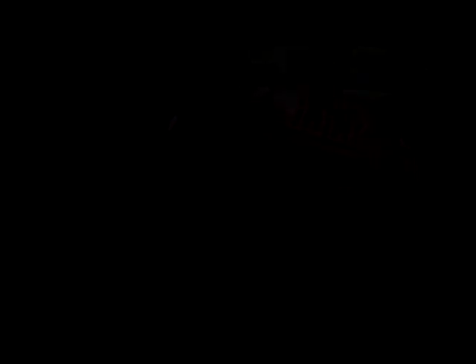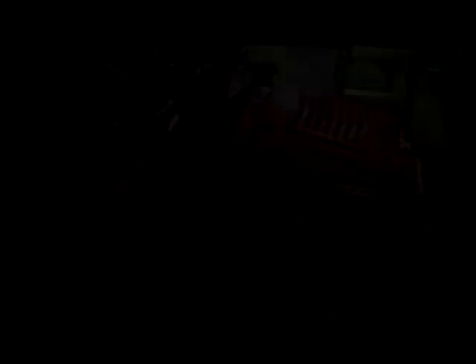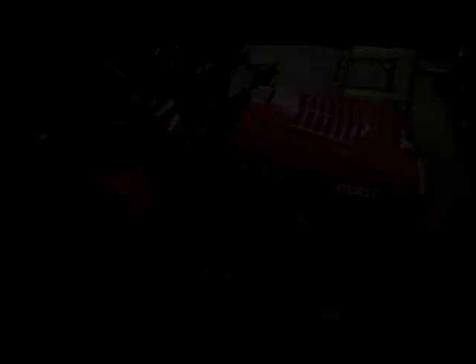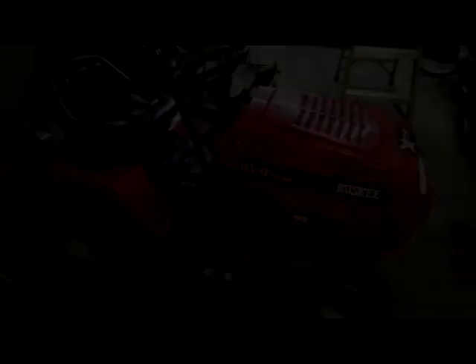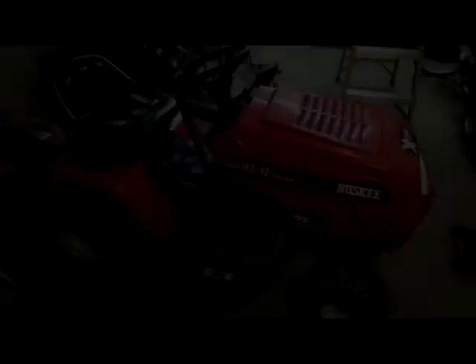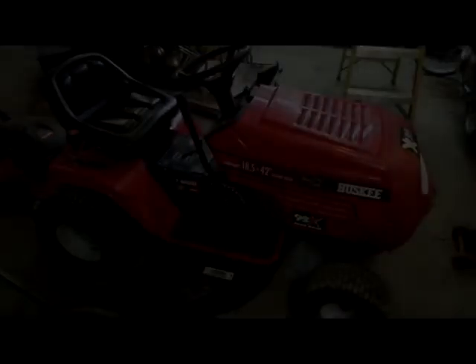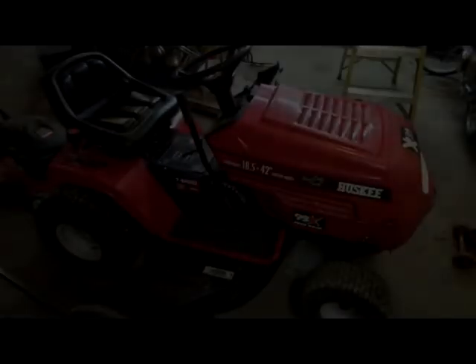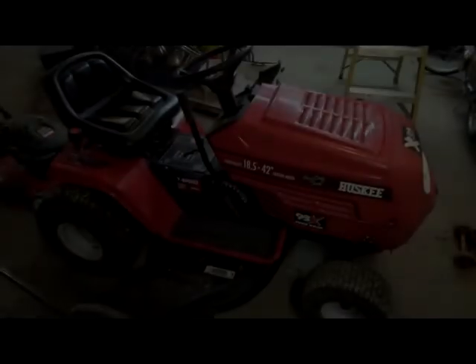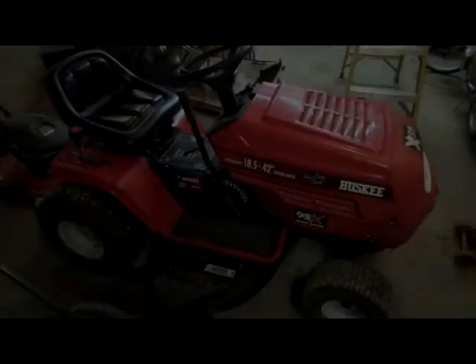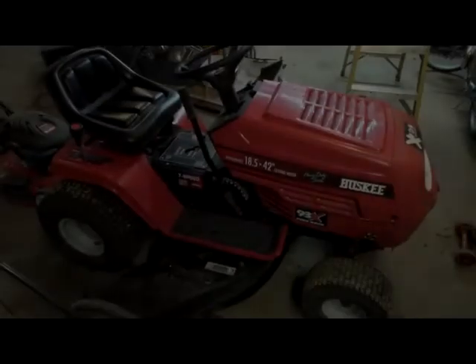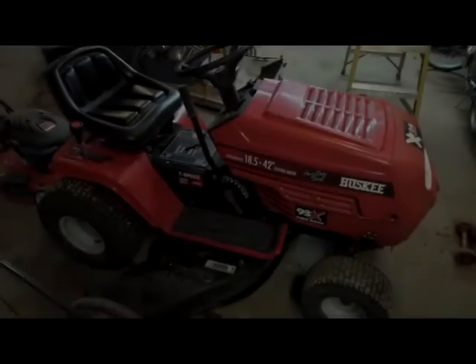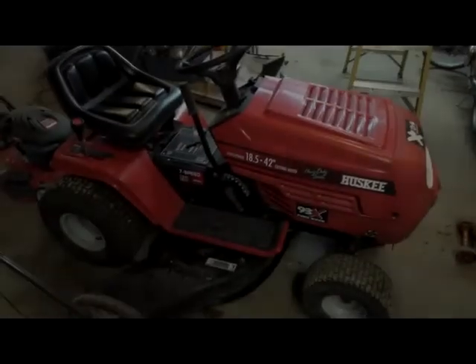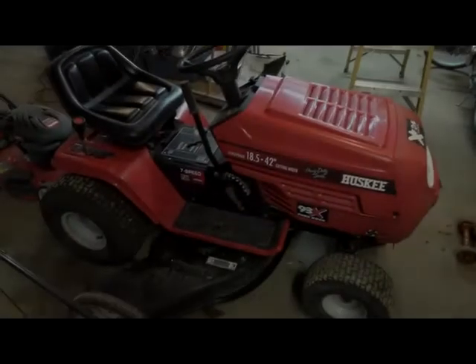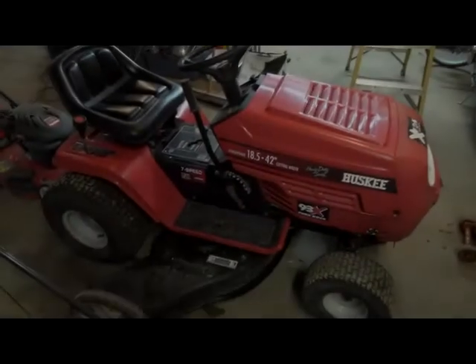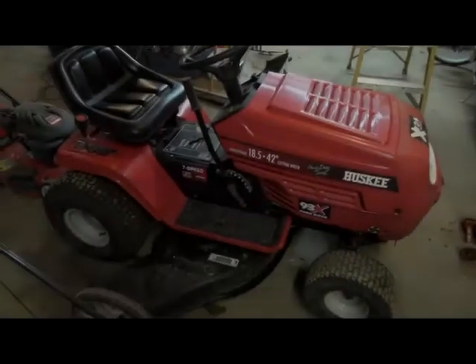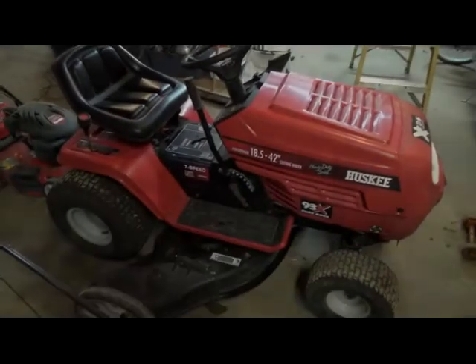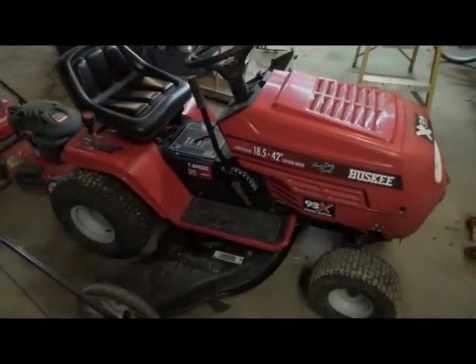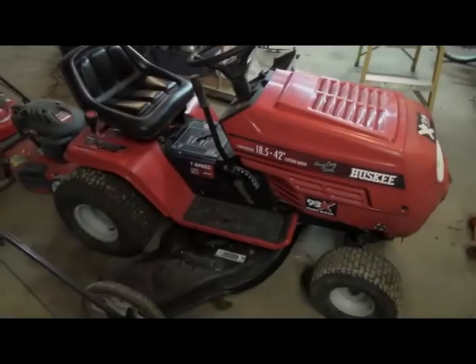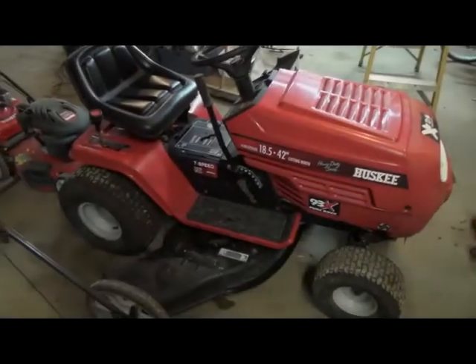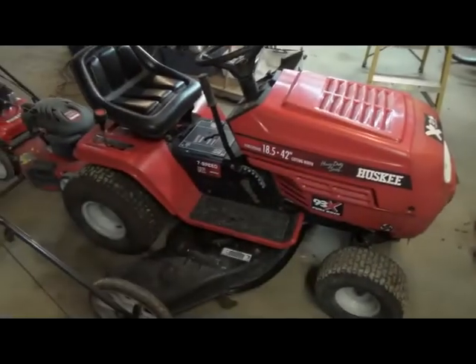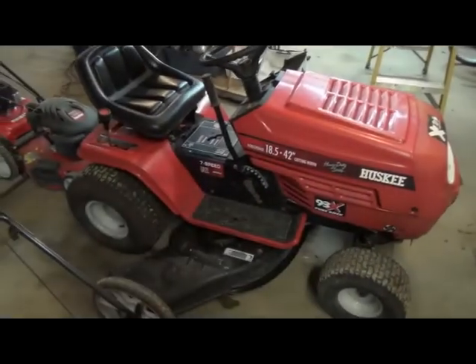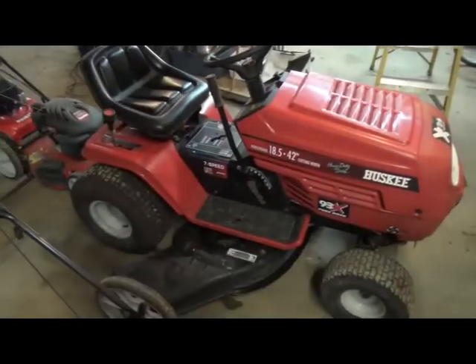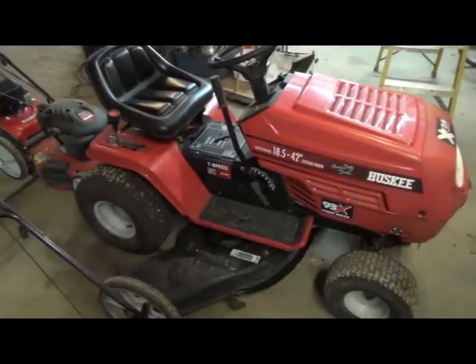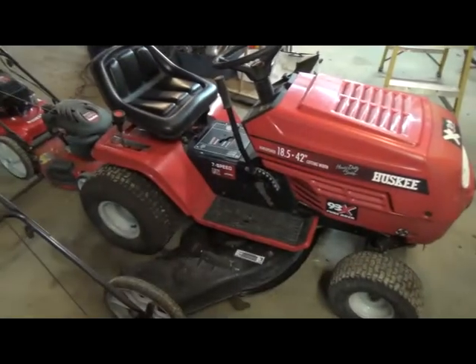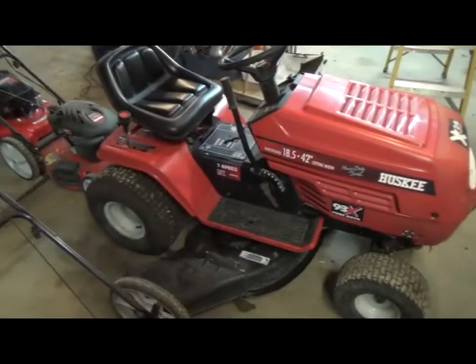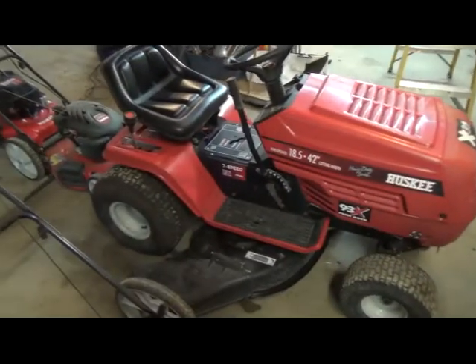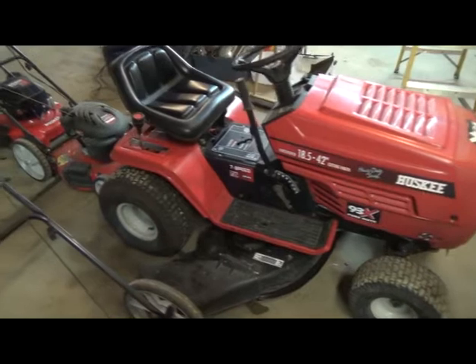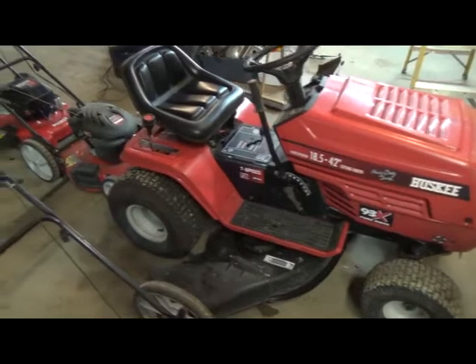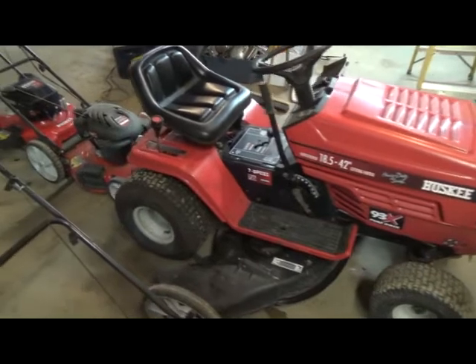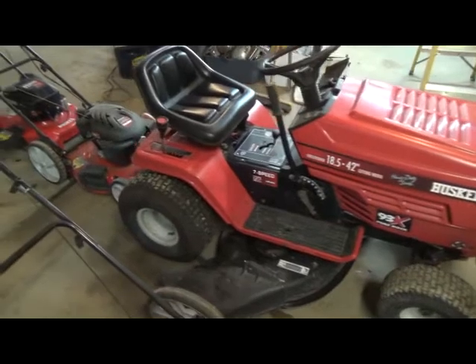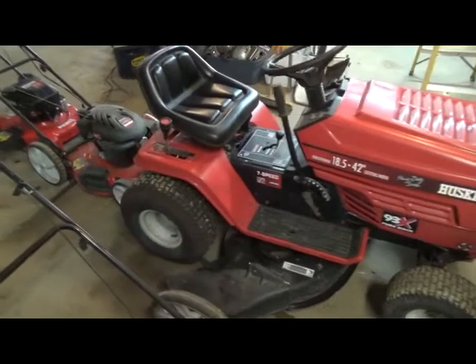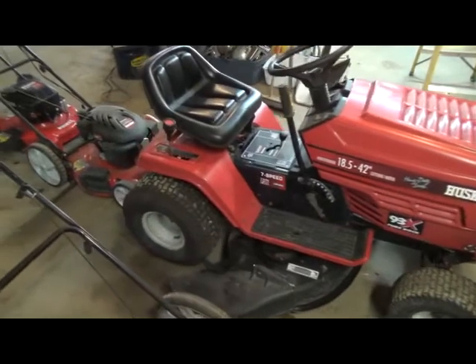There's the ride-on mower all back together, all fixed, starting and running.